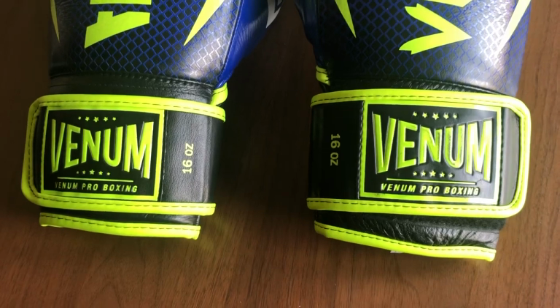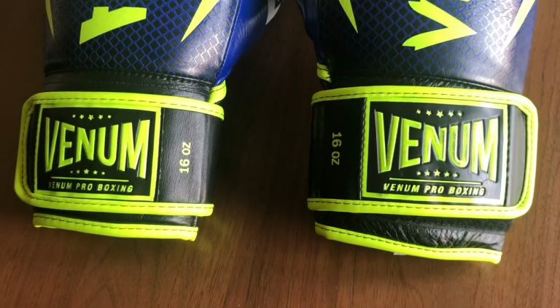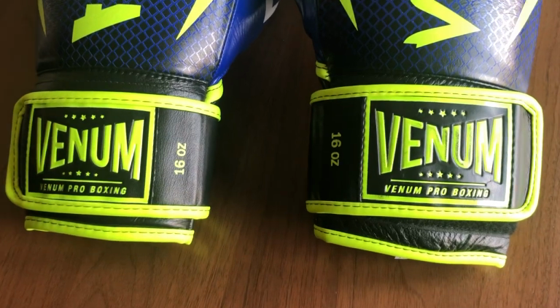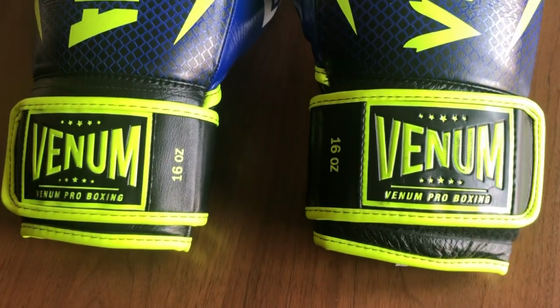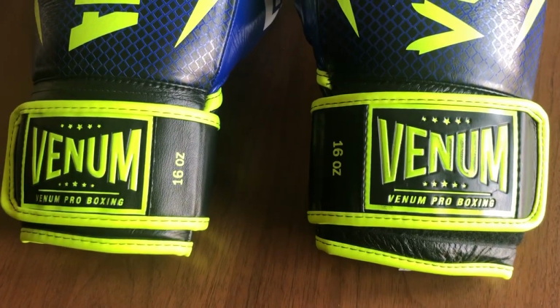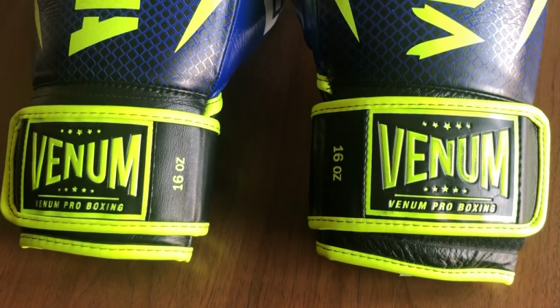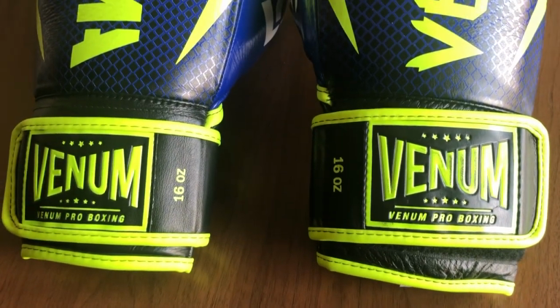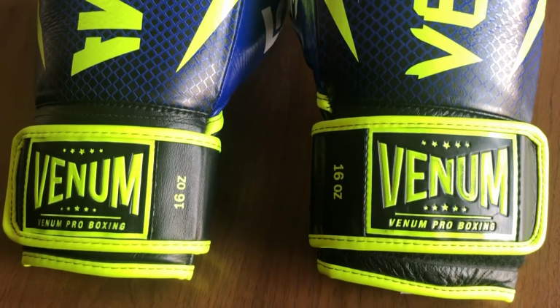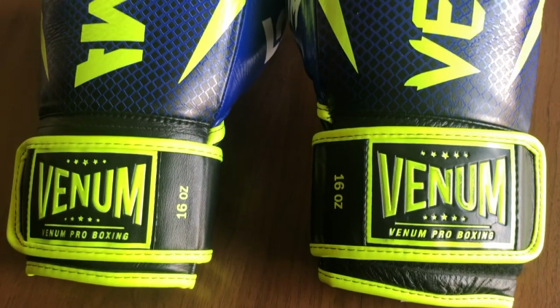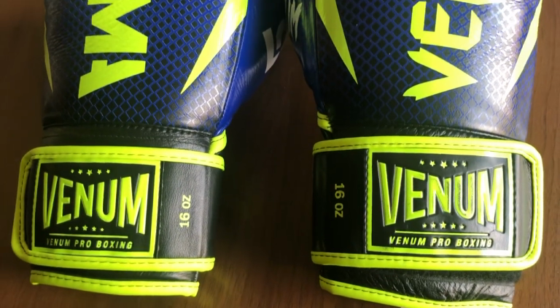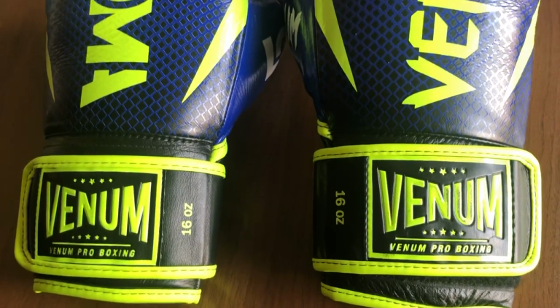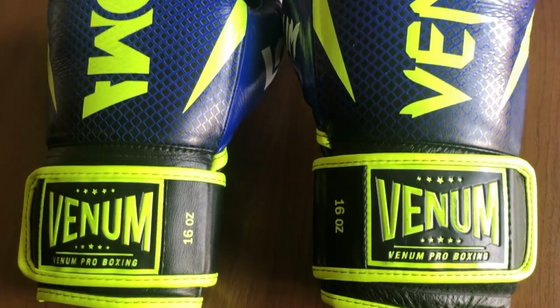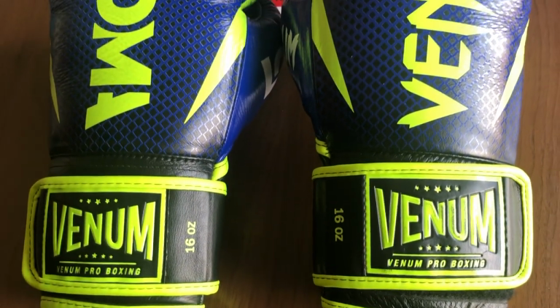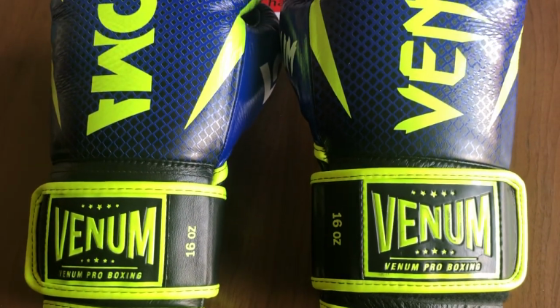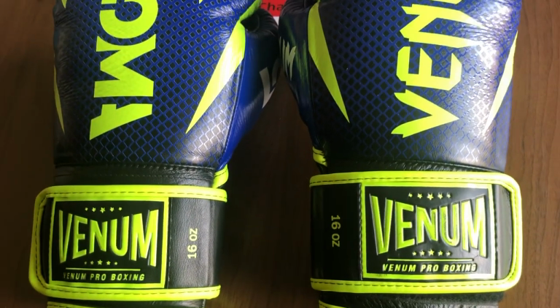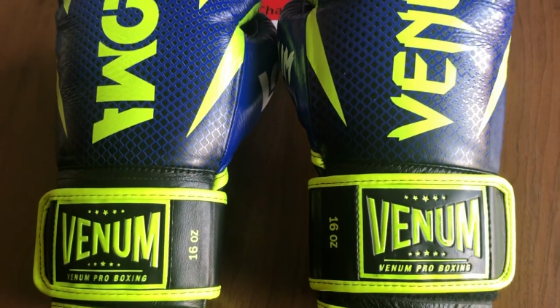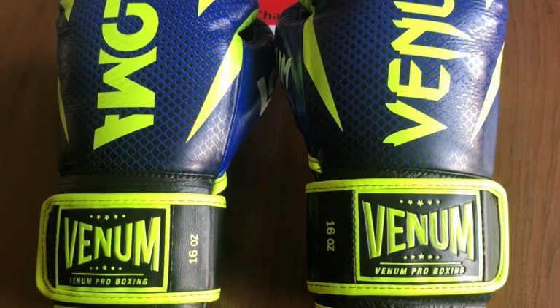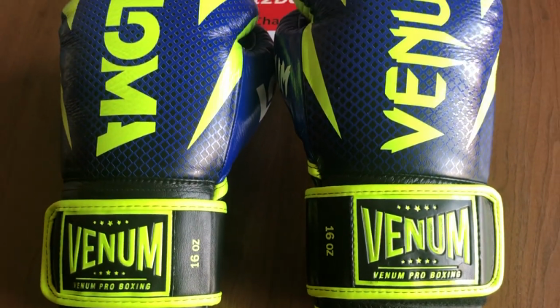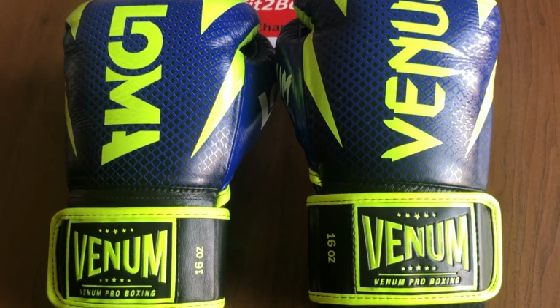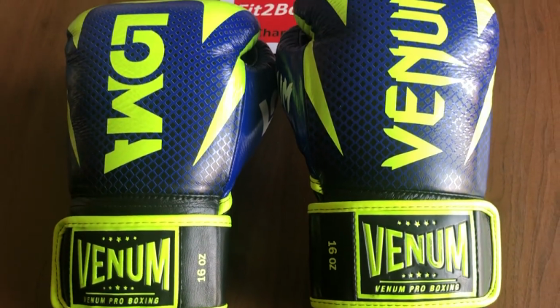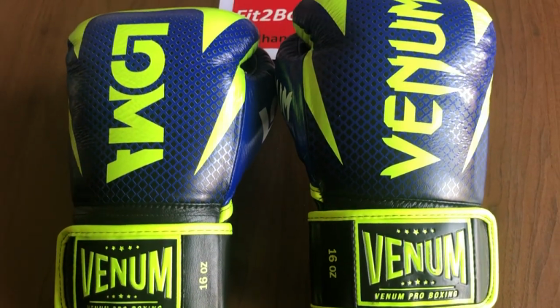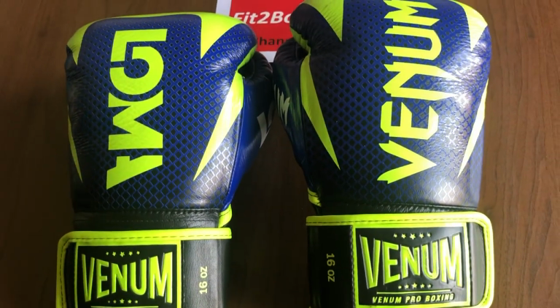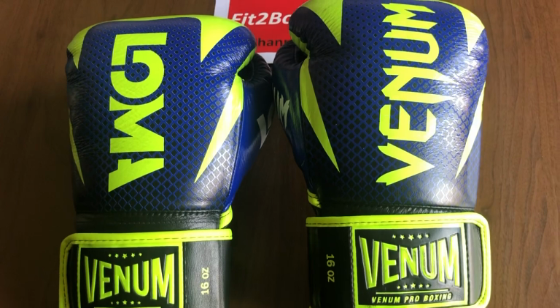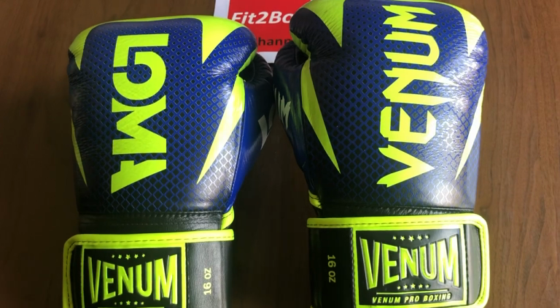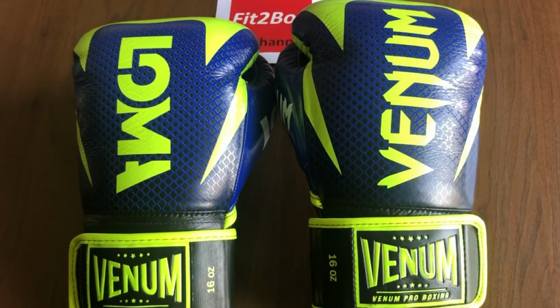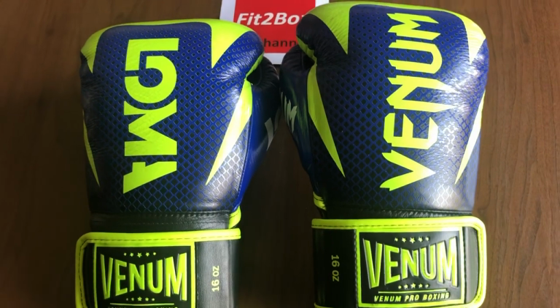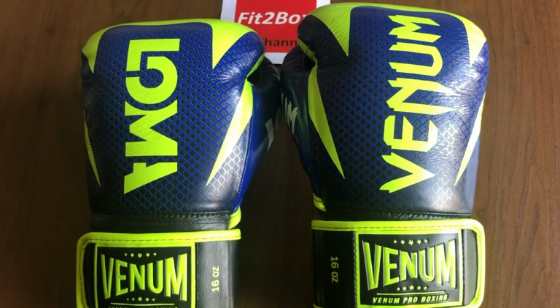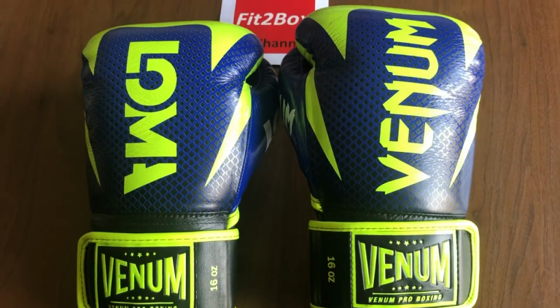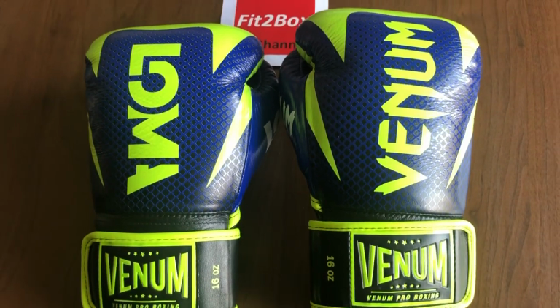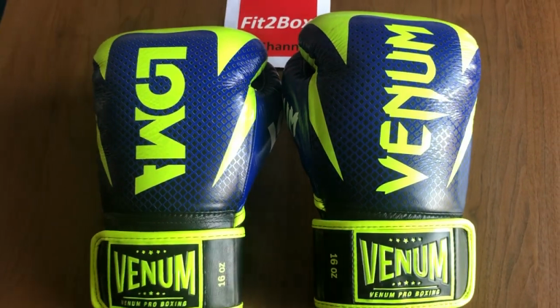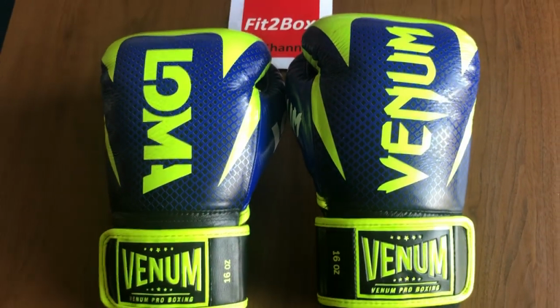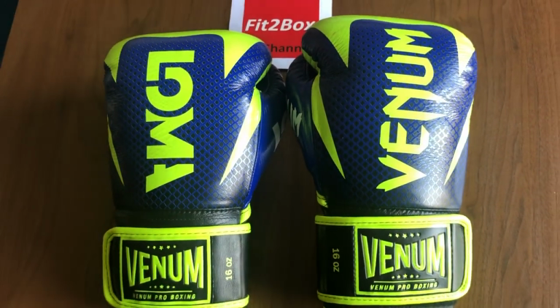These gloves are better than I thought they'd be. They're a little expensive, but they are going to be superb for any big Lomachenko fans out there.